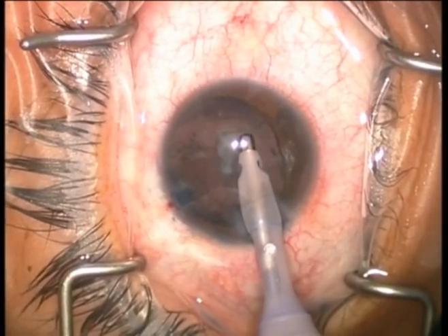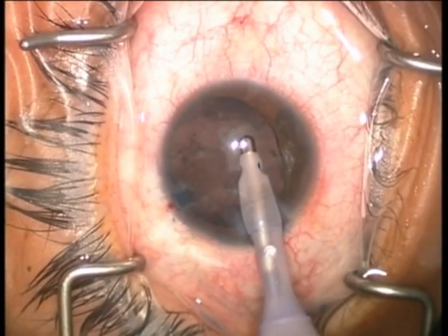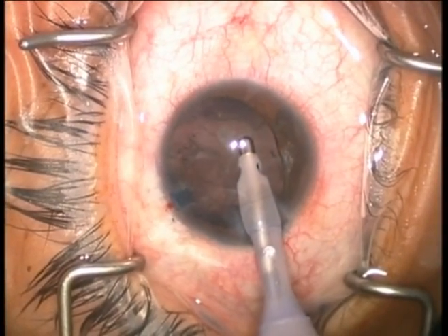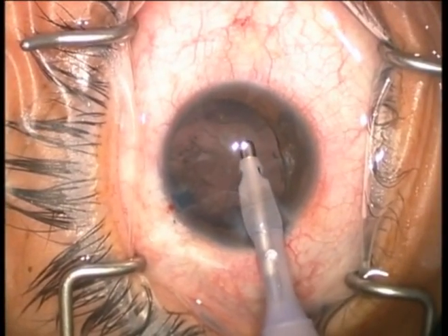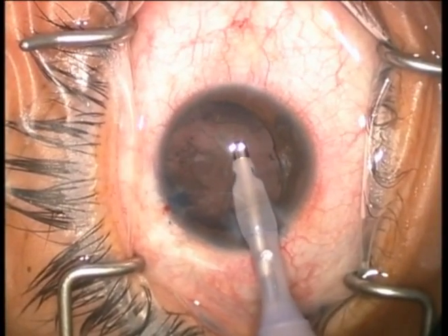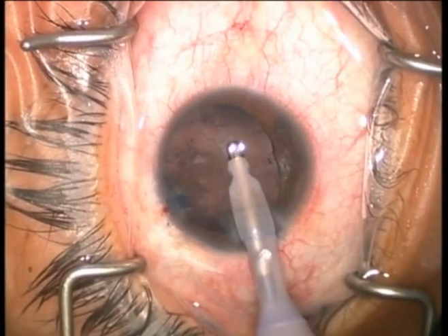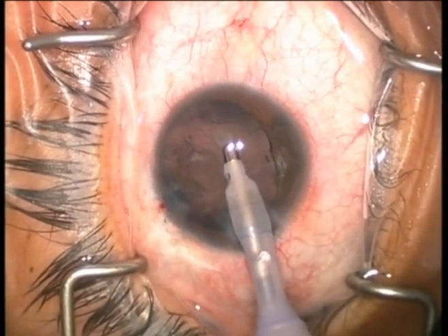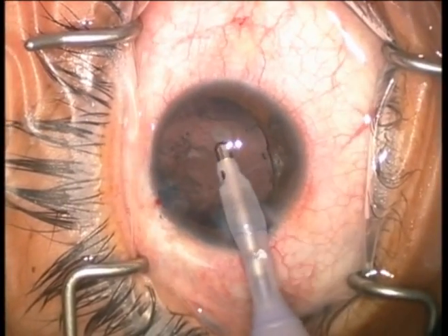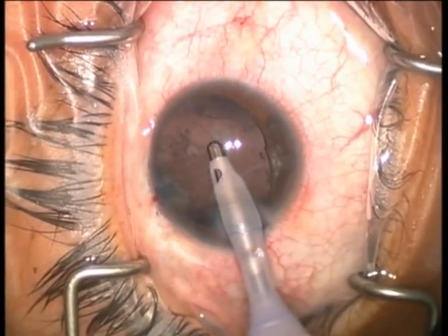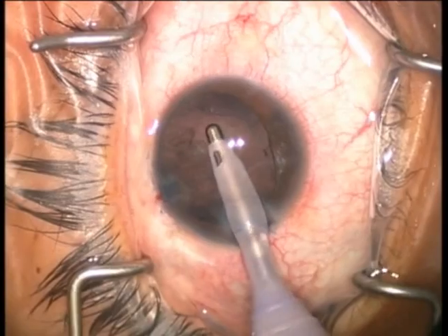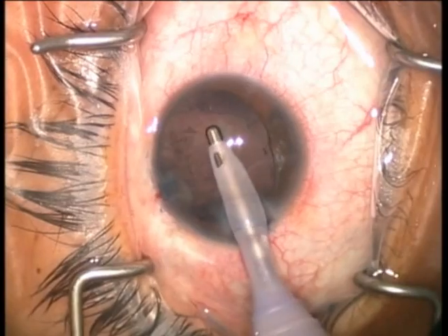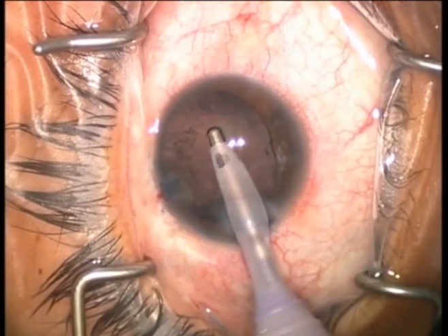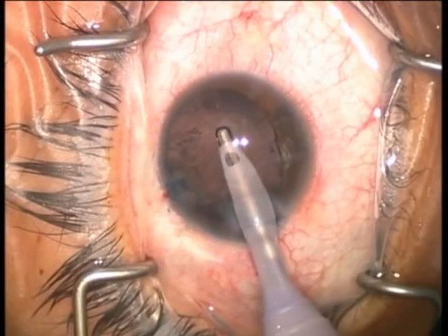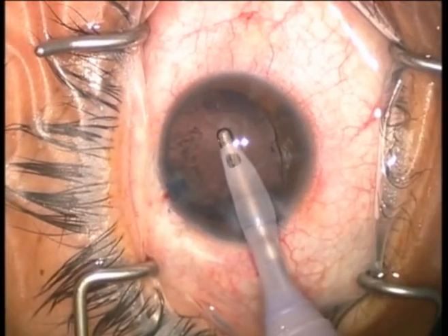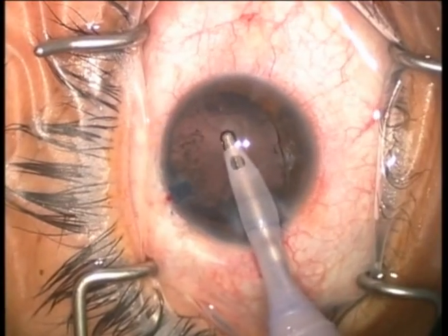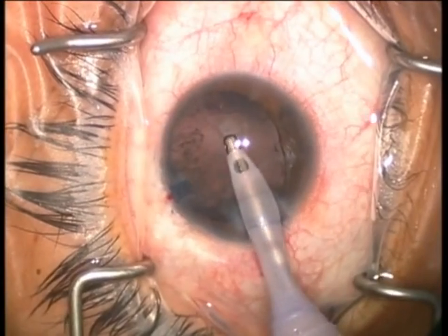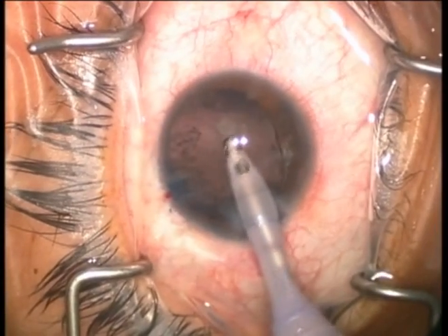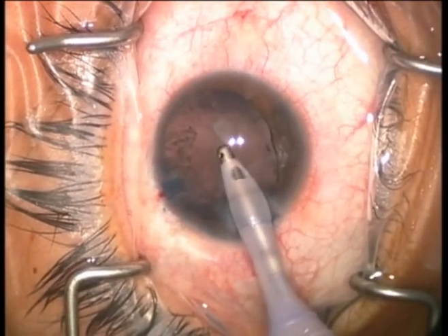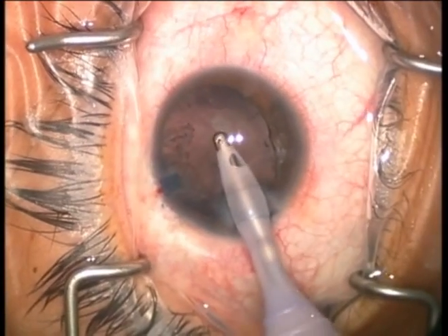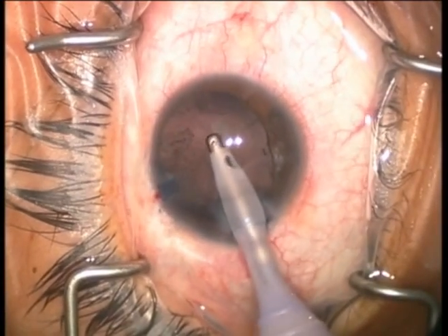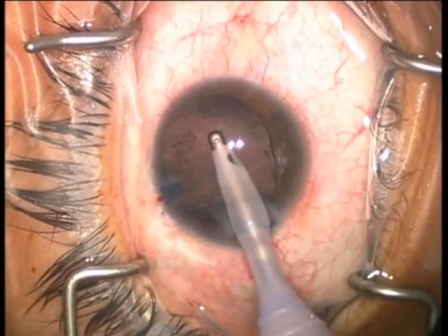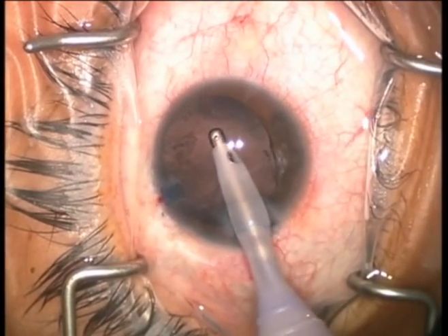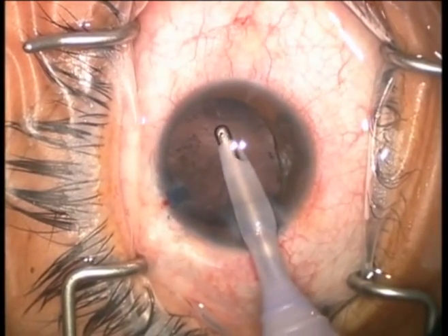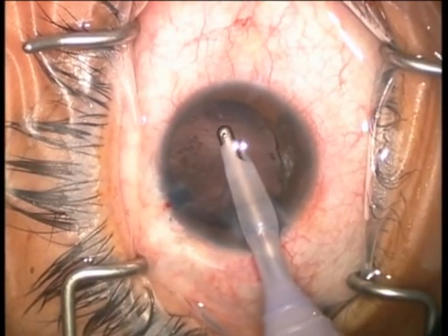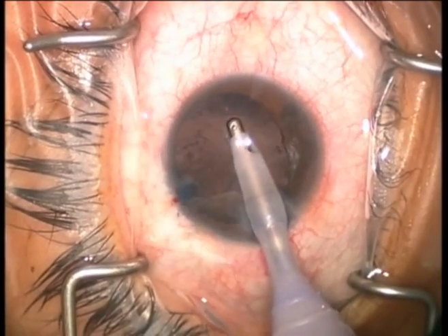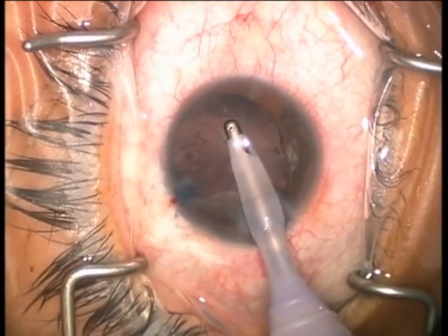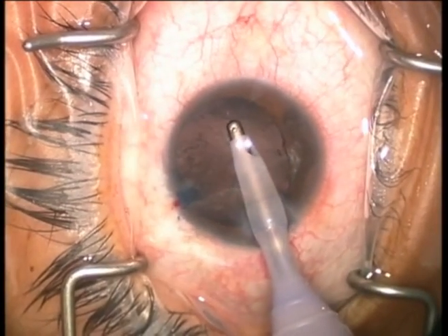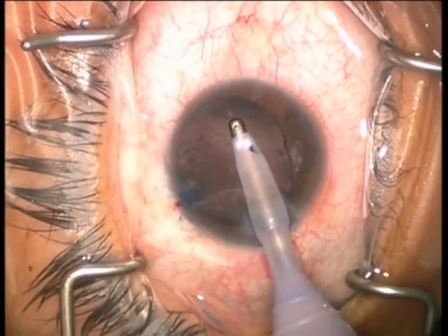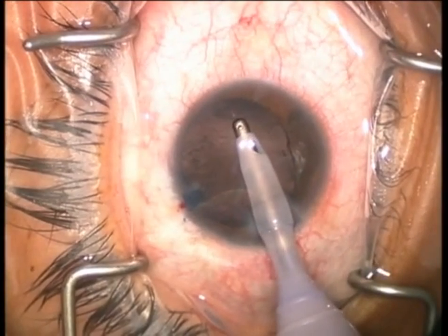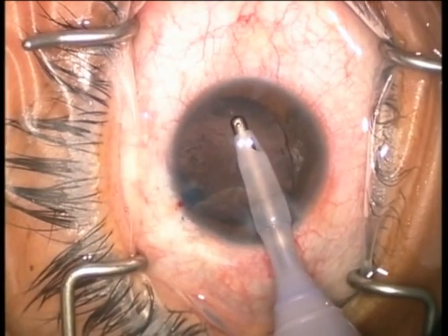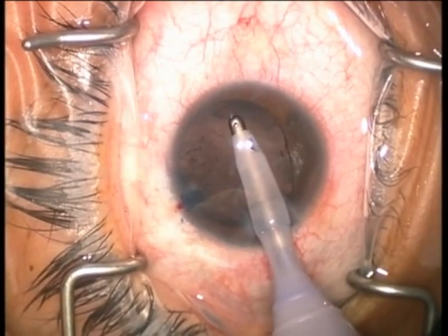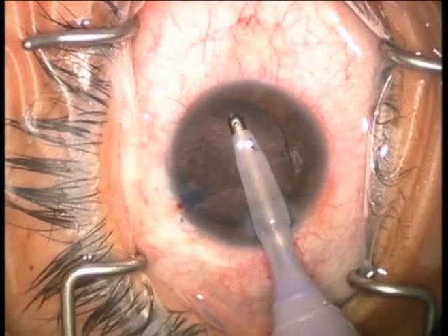We'll now go ahead and complete the lens cortex removal and we can proceed with the case as normal.